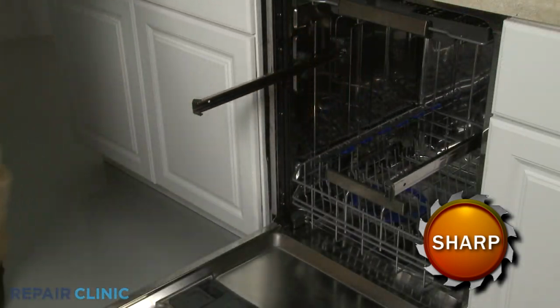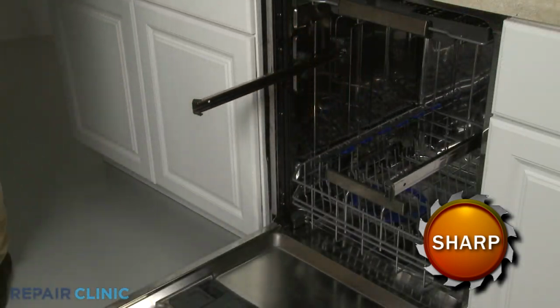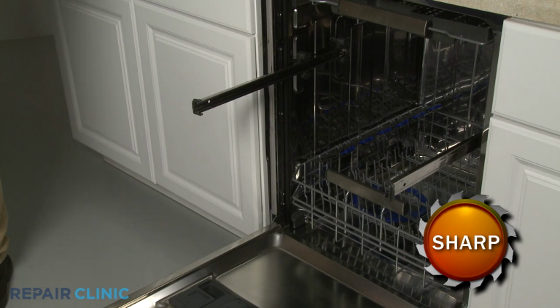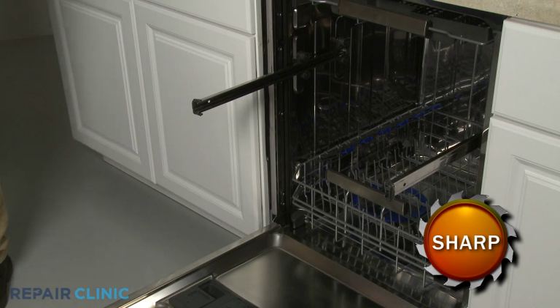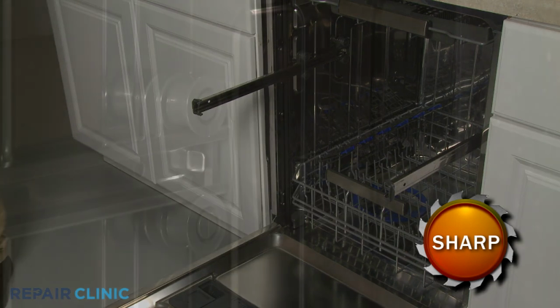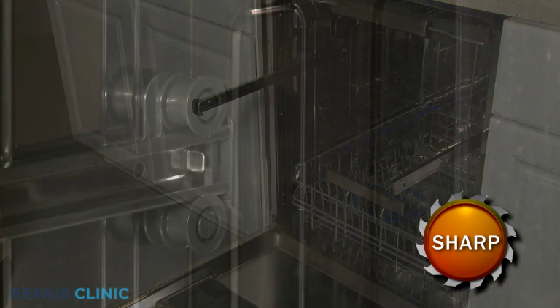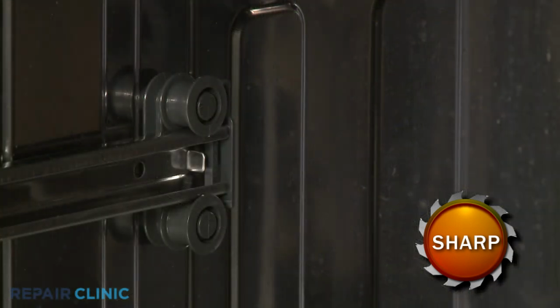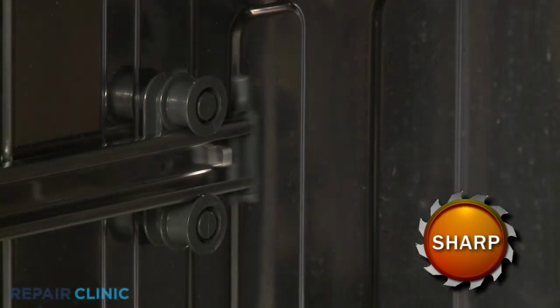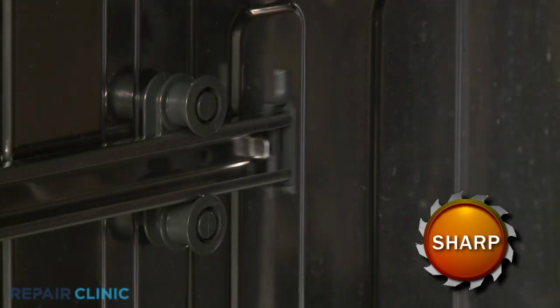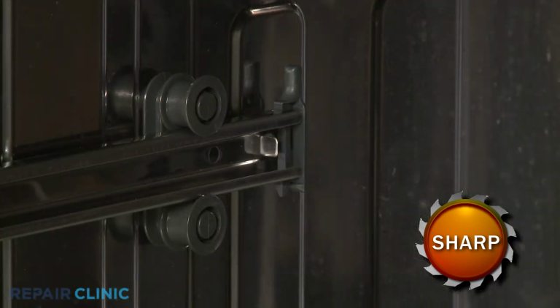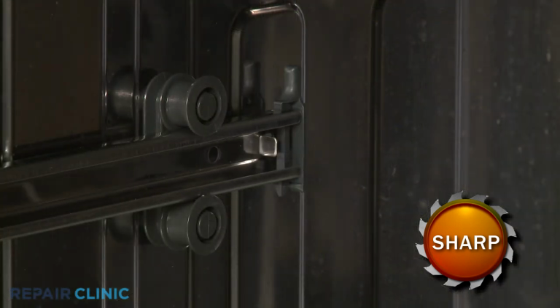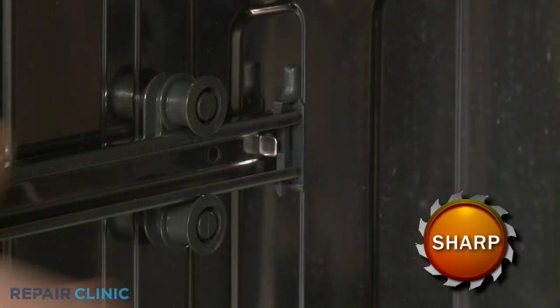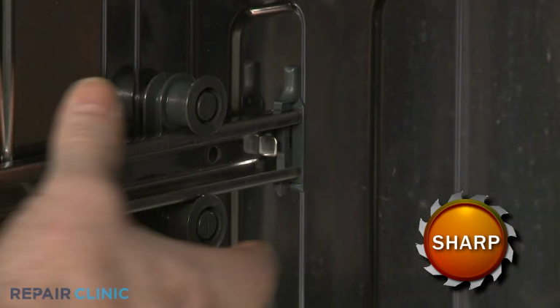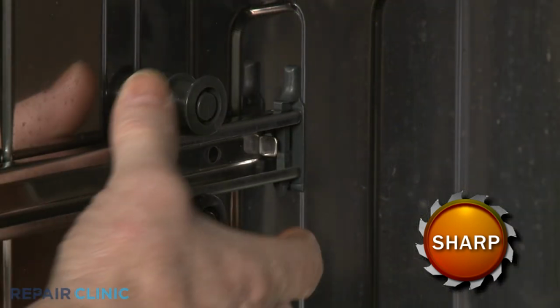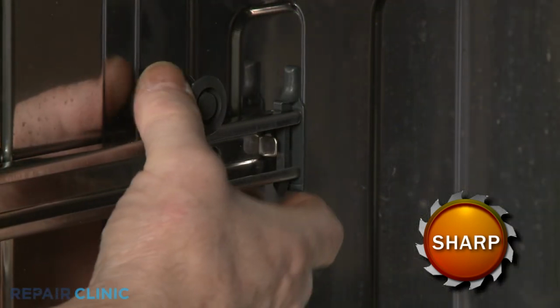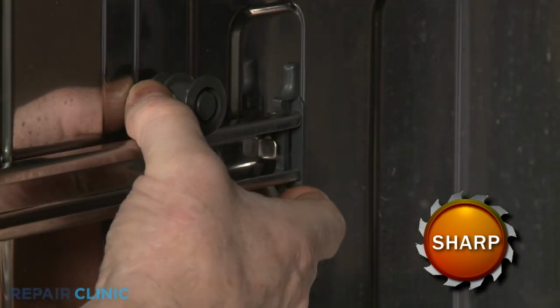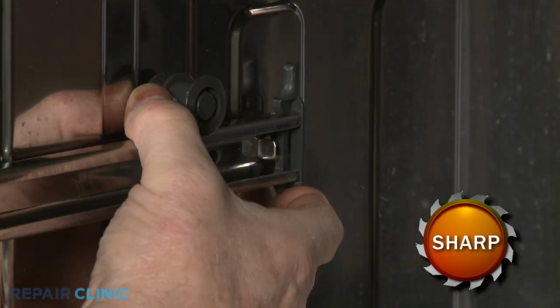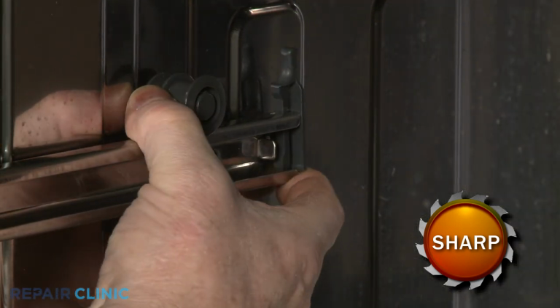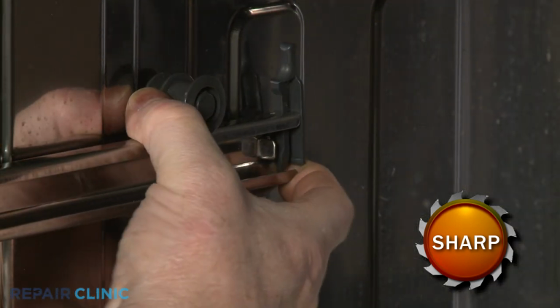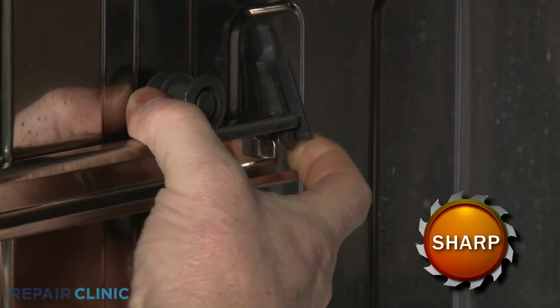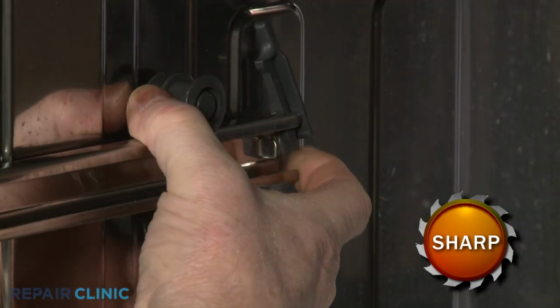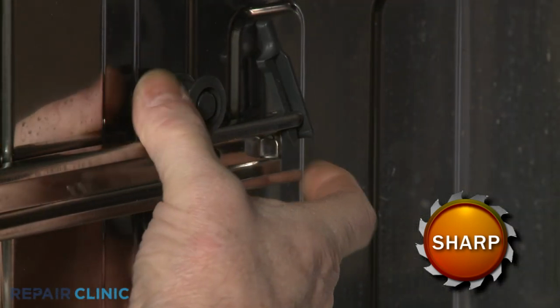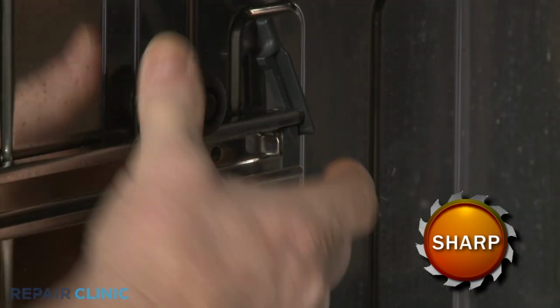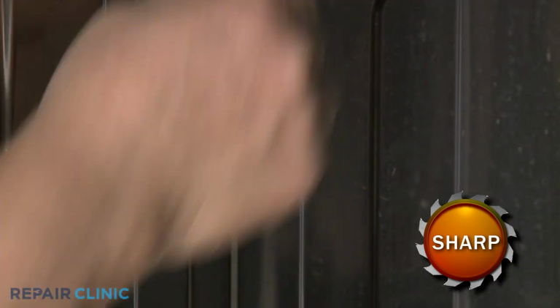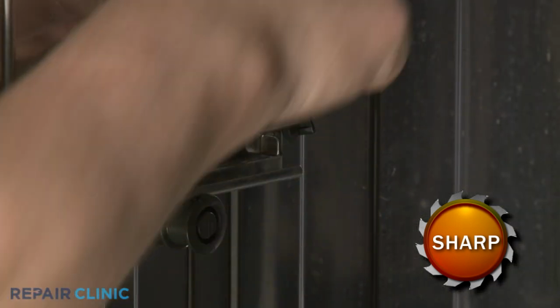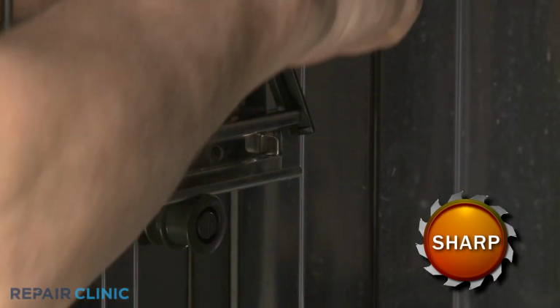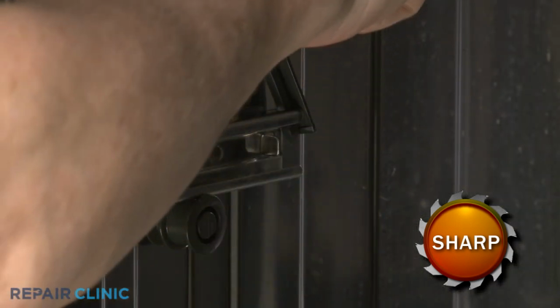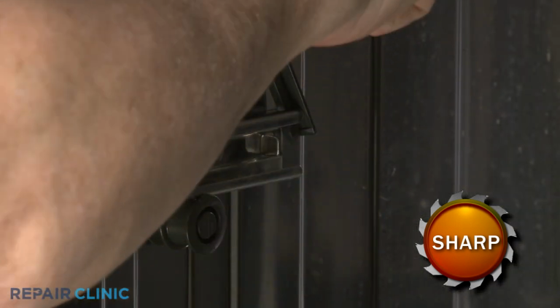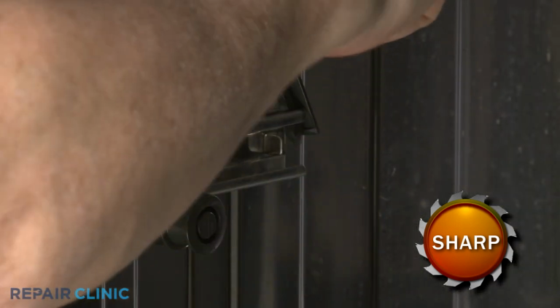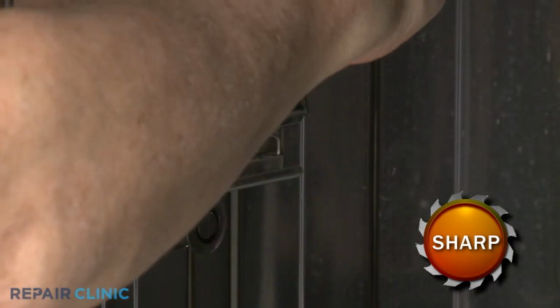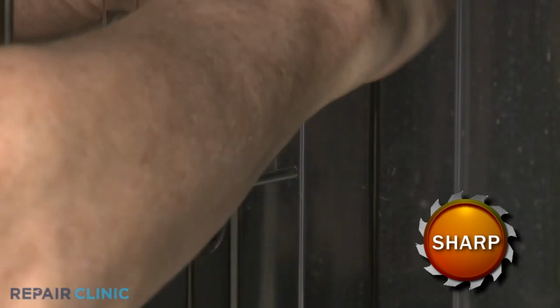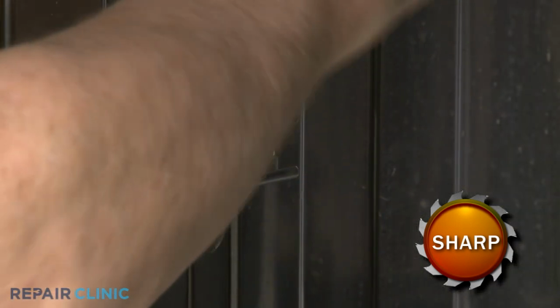Release the retaining tabs to remove the rear stop clip, and you can slide the old rail out.